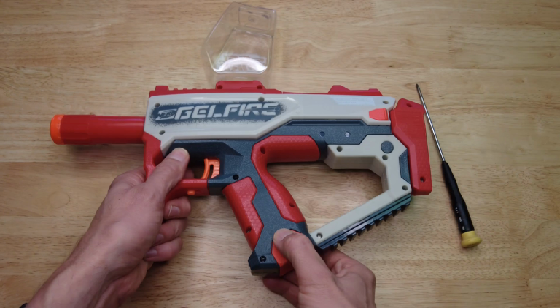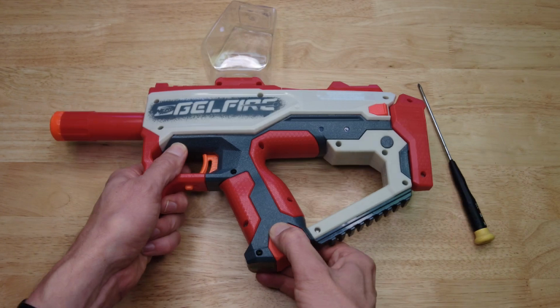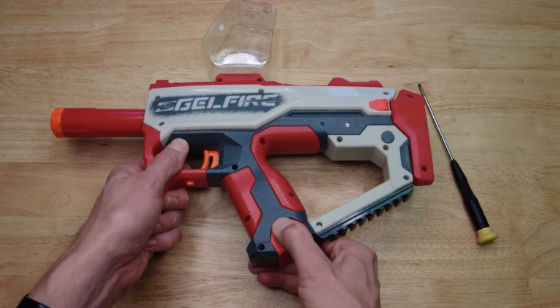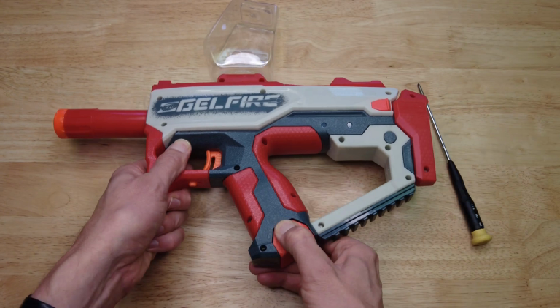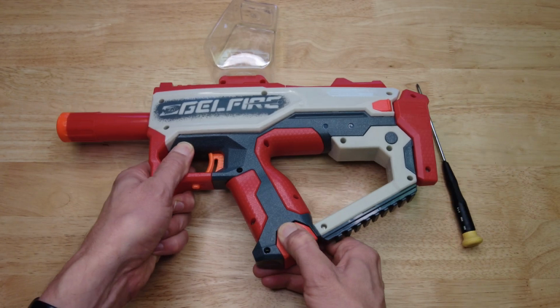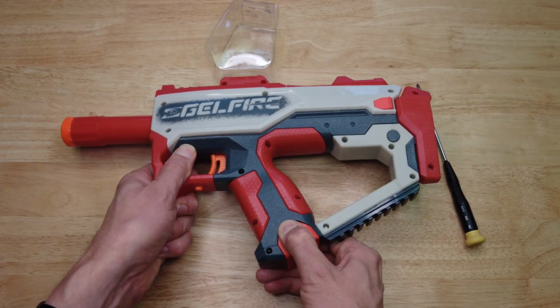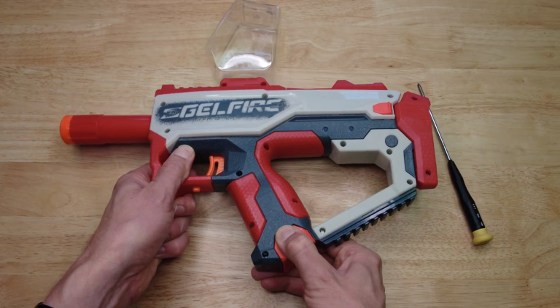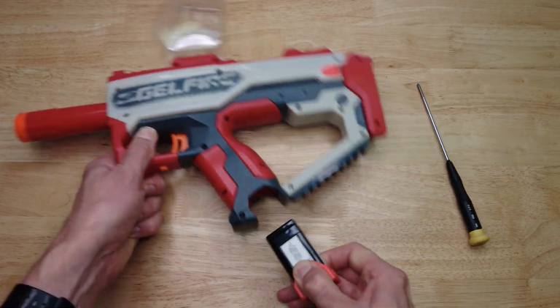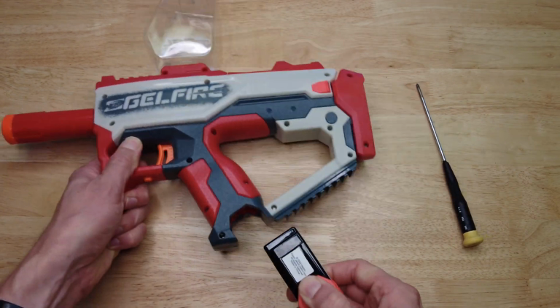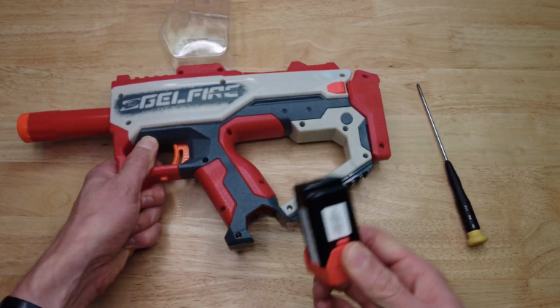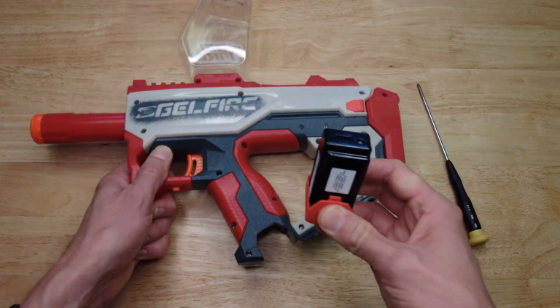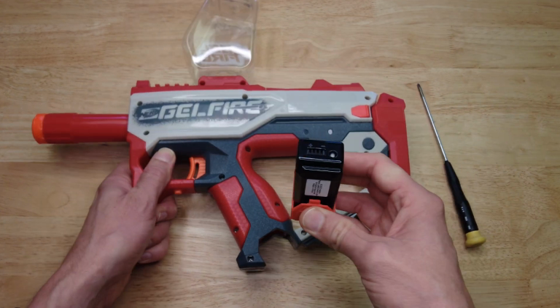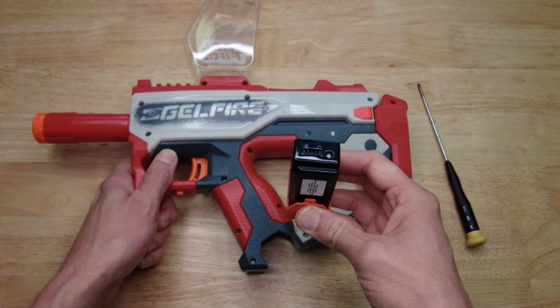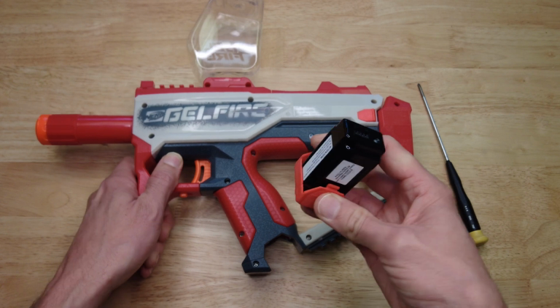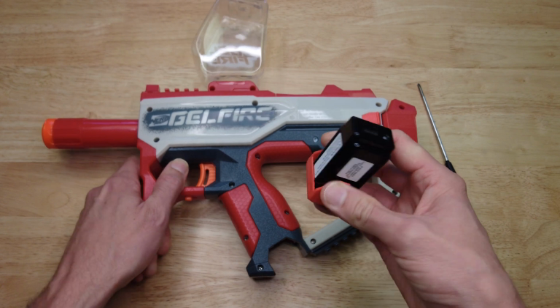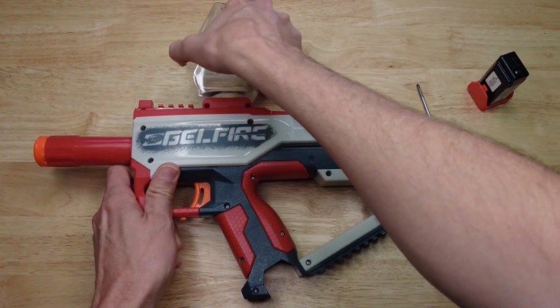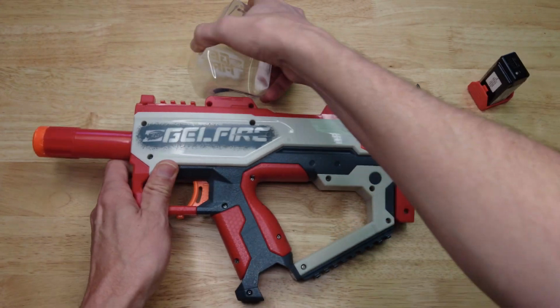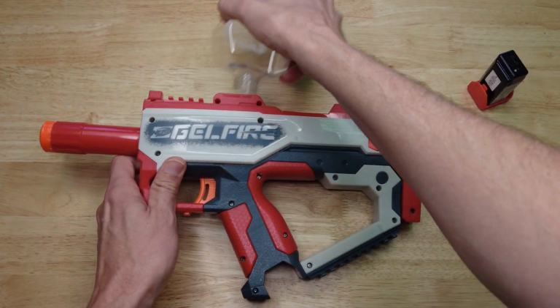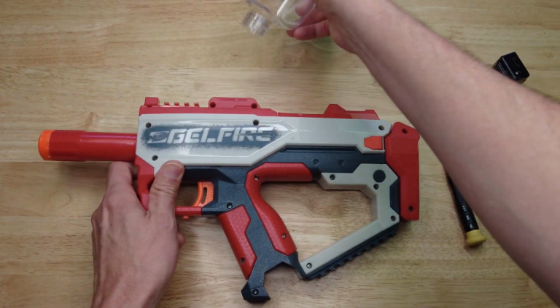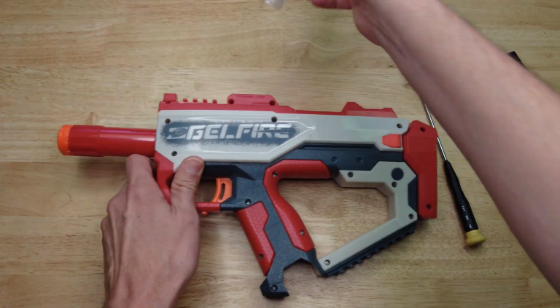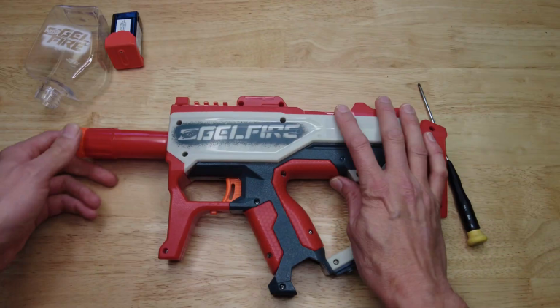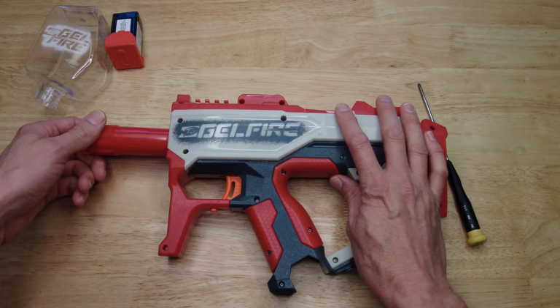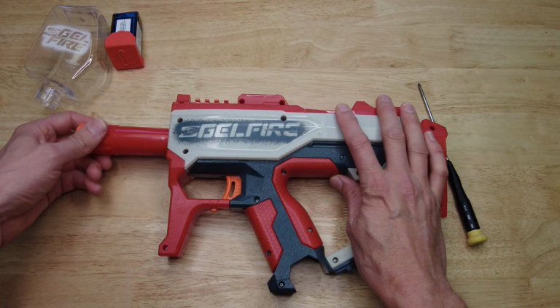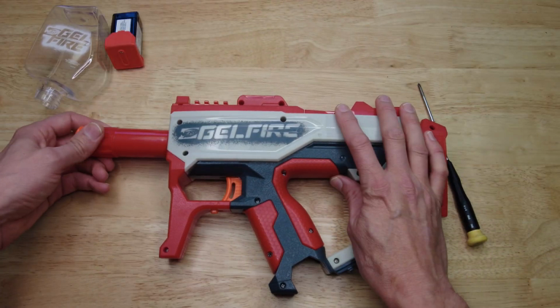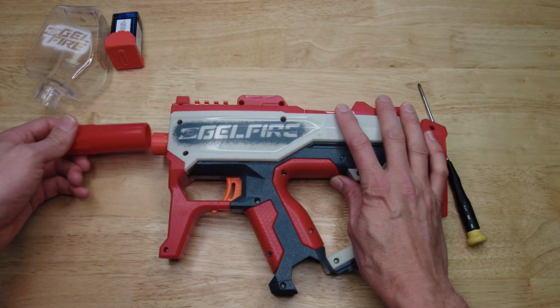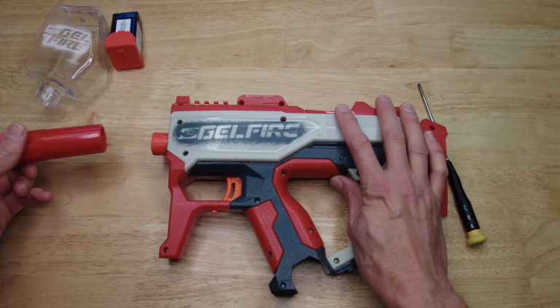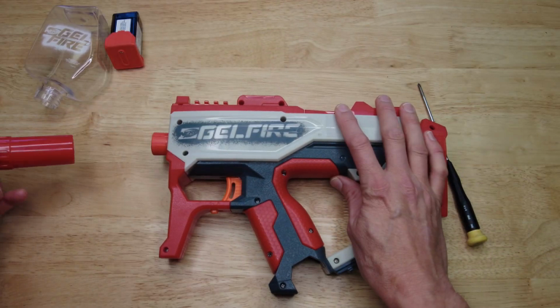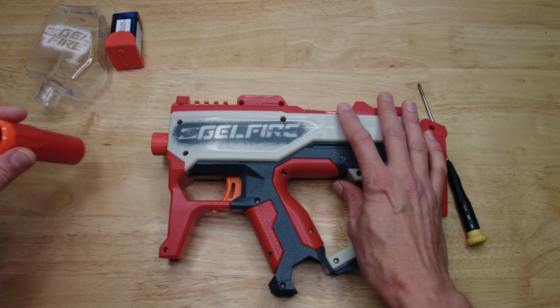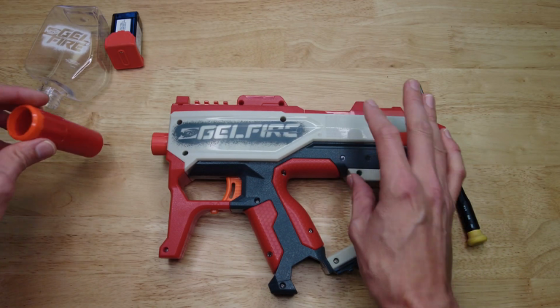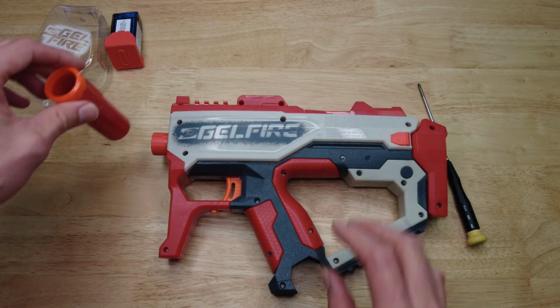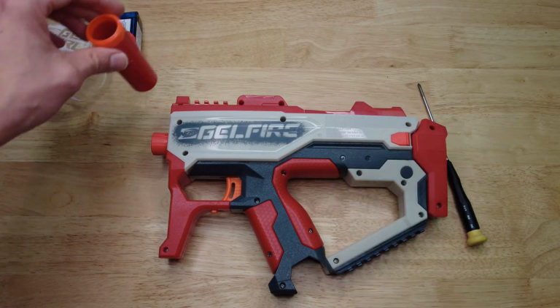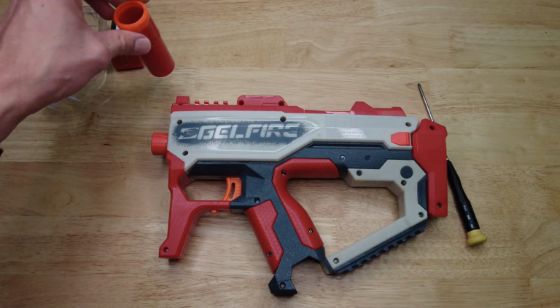The battery is removable so we're gonna go ahead and take that off first, then the hopper, and then the front muzzle flash hider. Let's get down to it and take out all these screws.